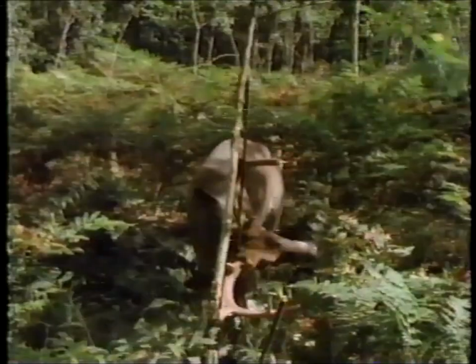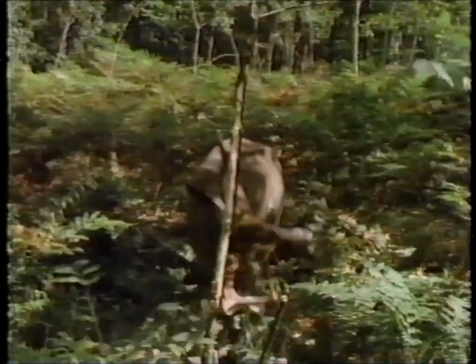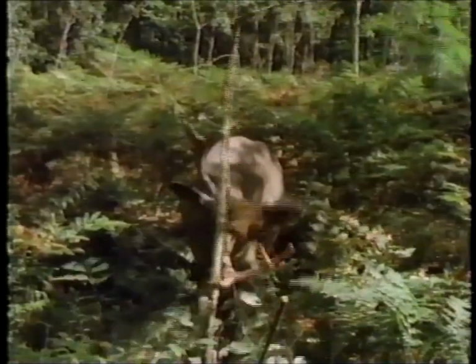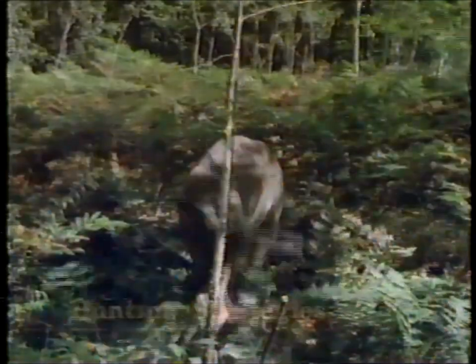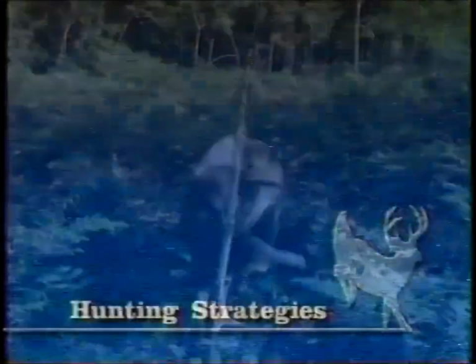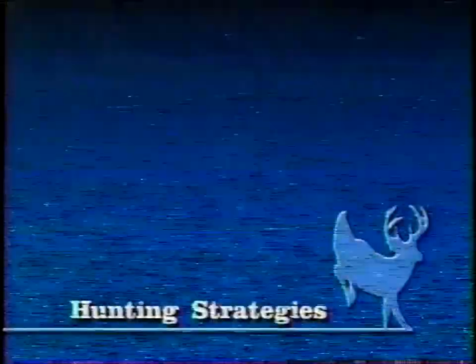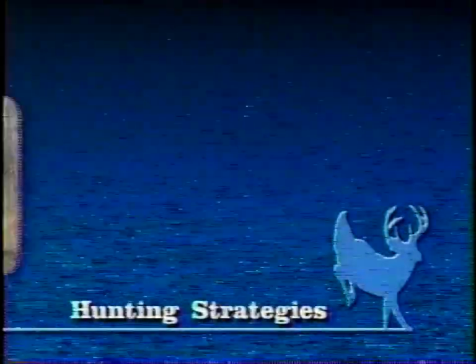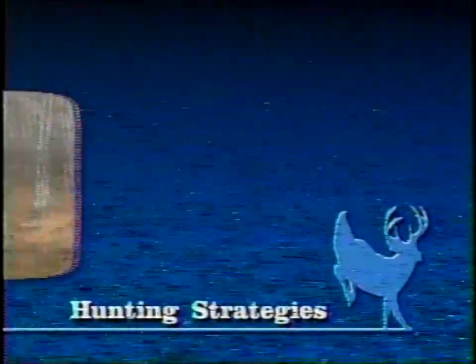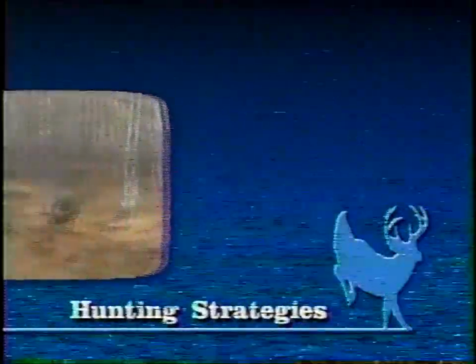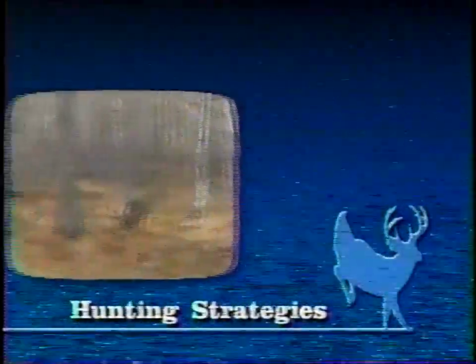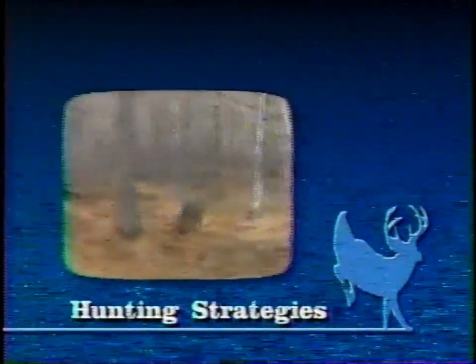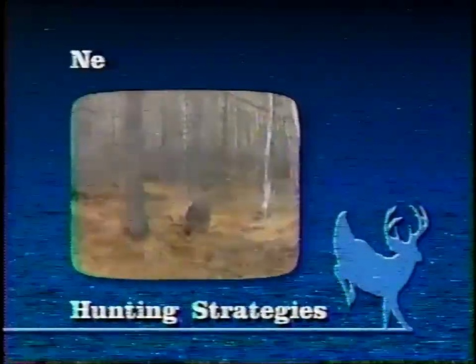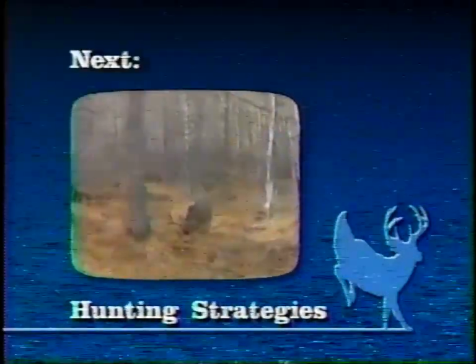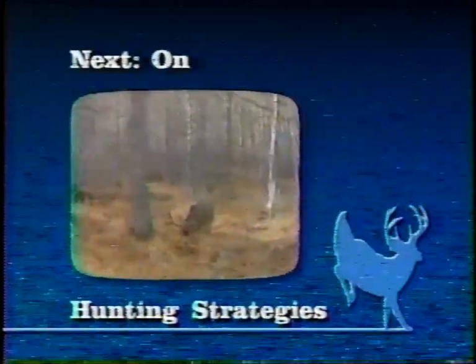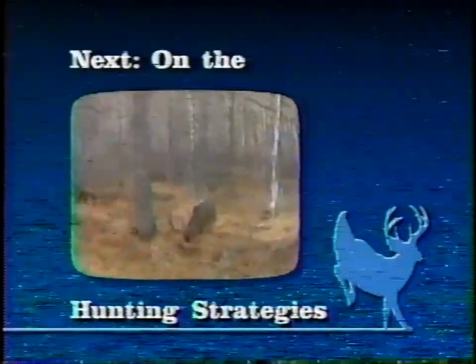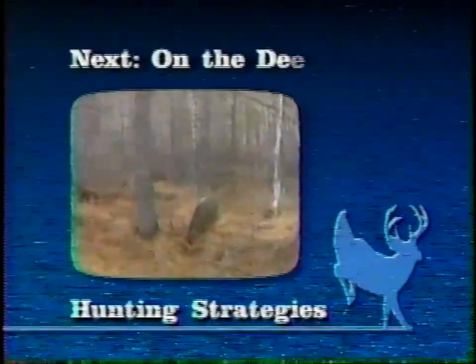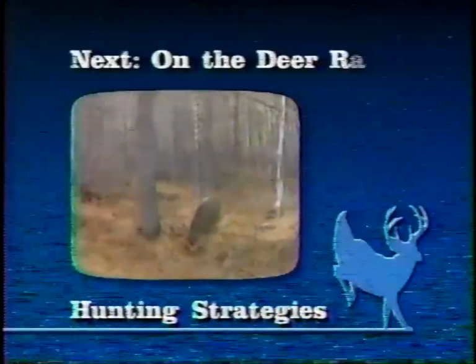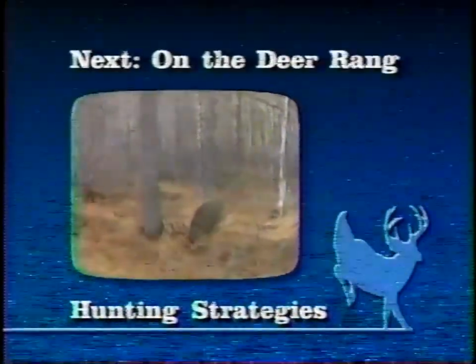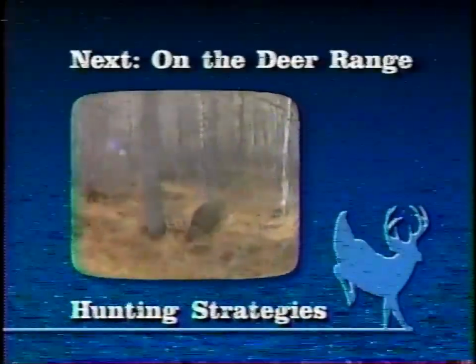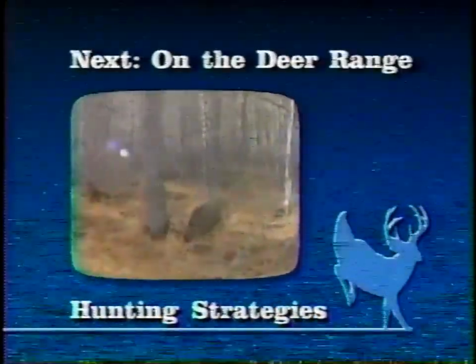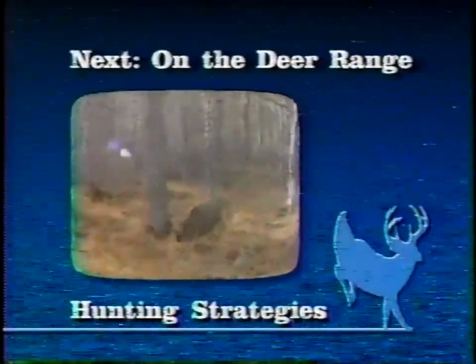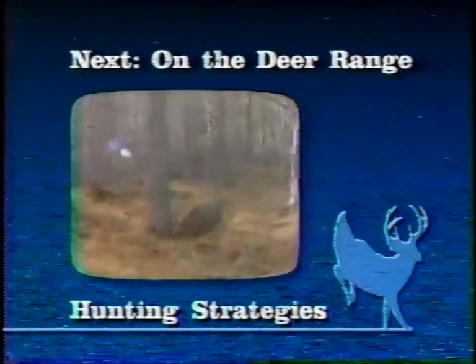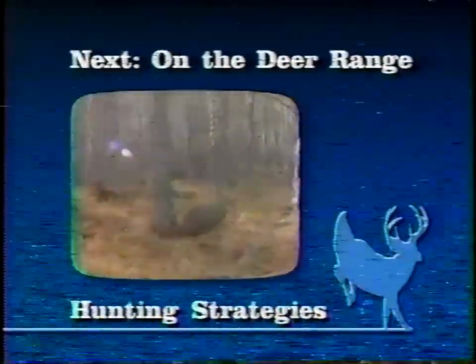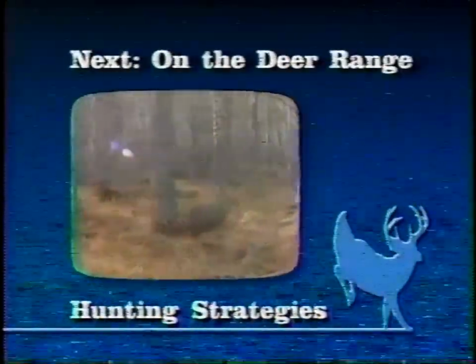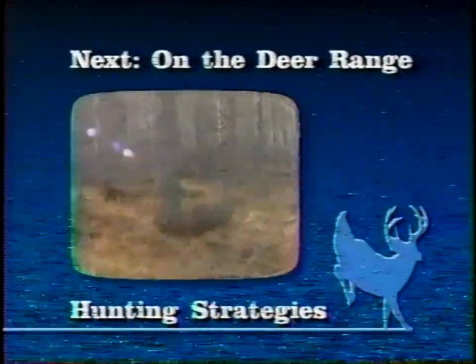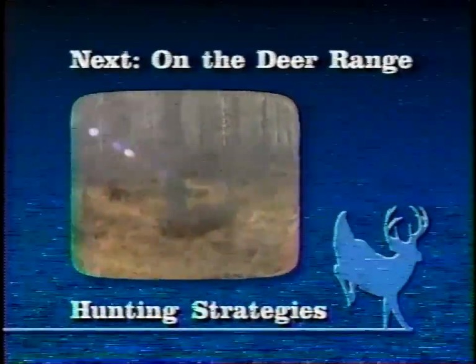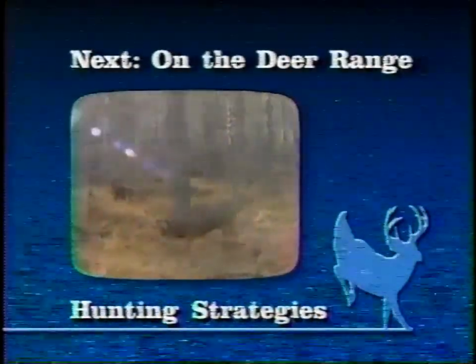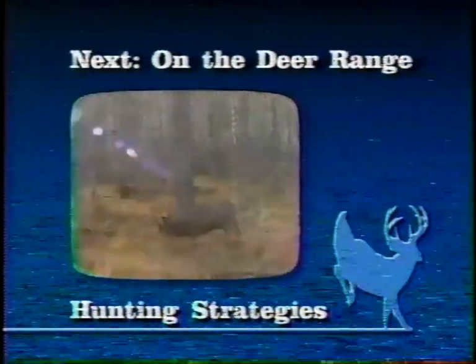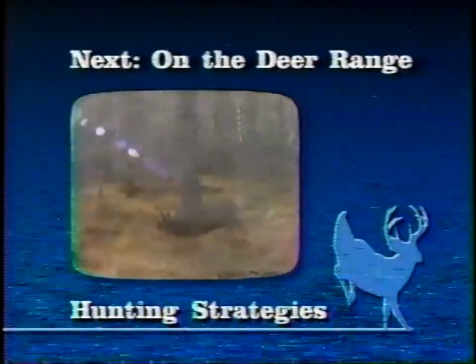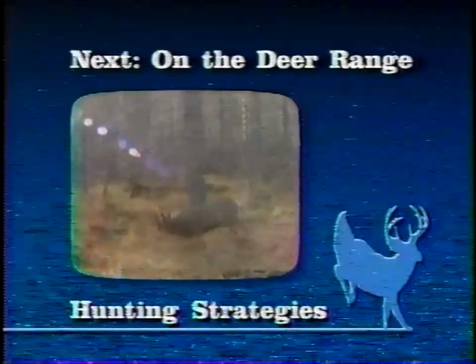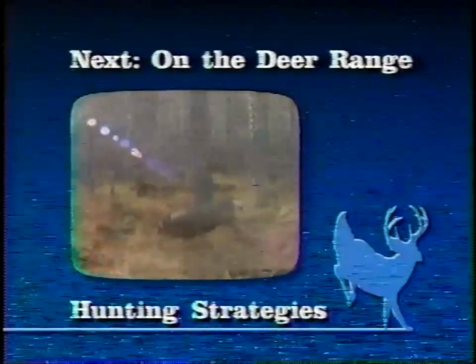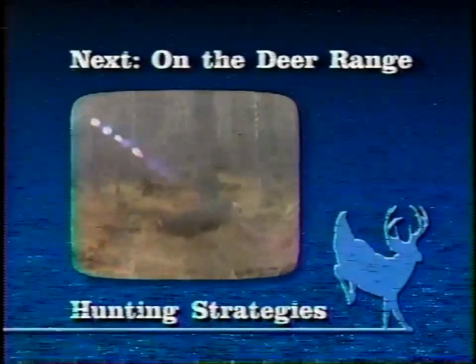In our next segment, we'll return to Wyoming and Jim Zumbo as he examines mule deer range.